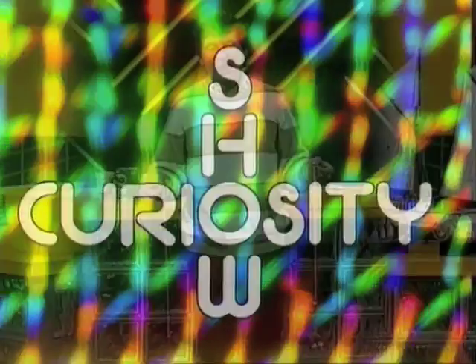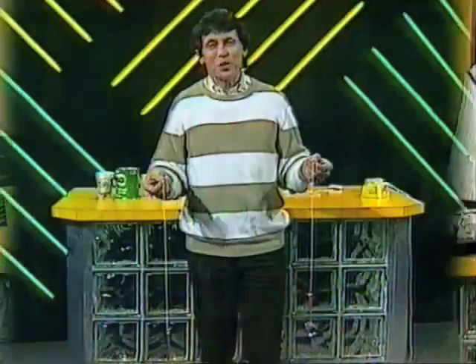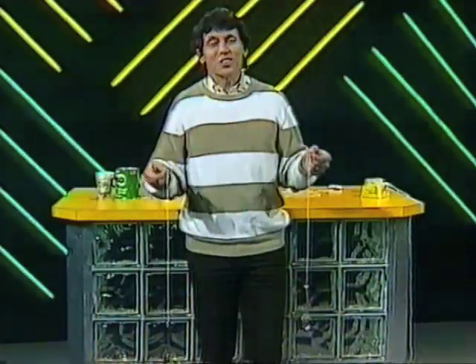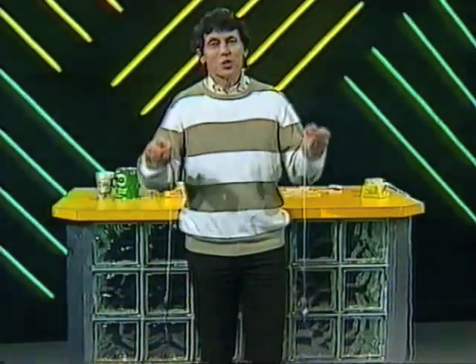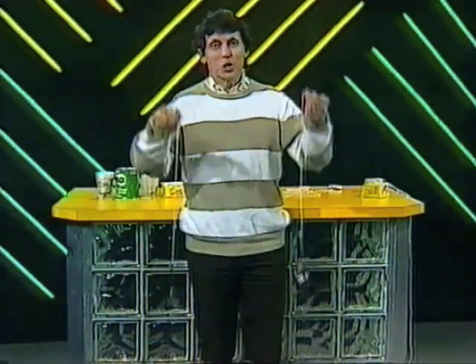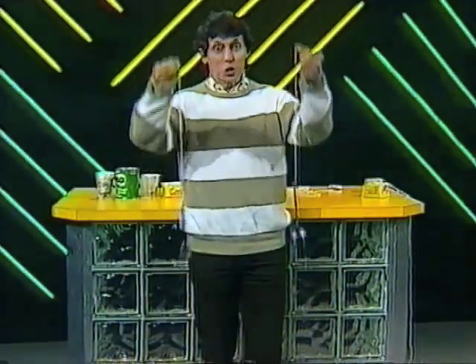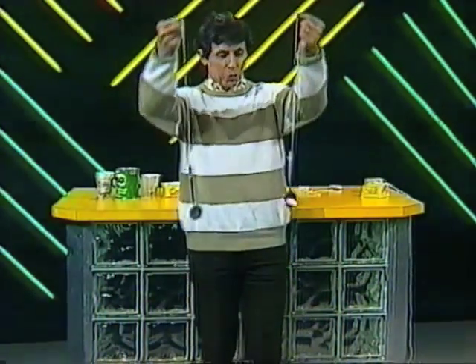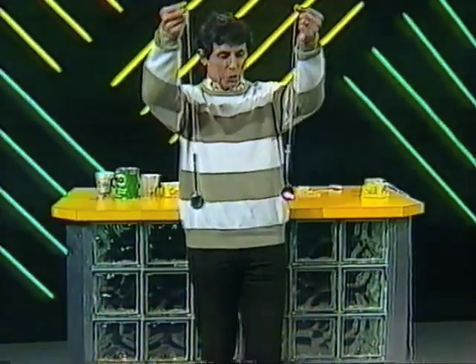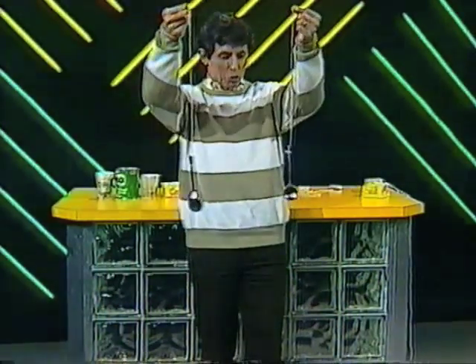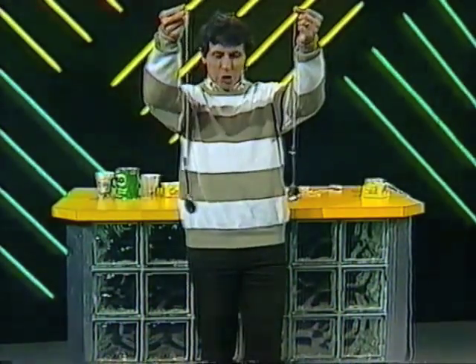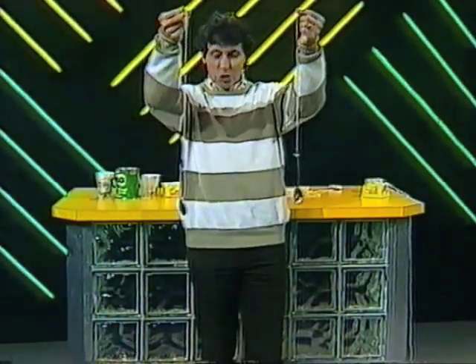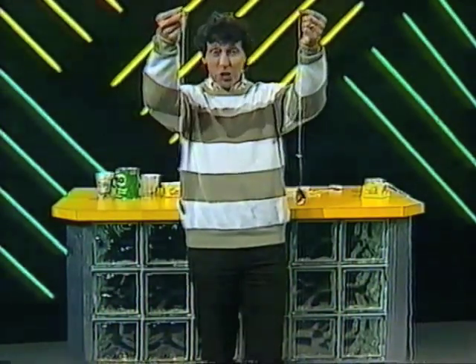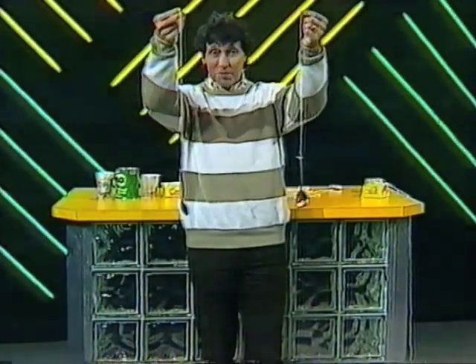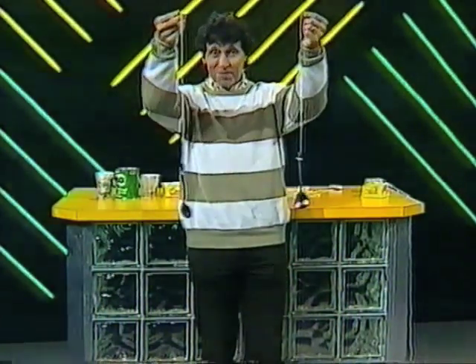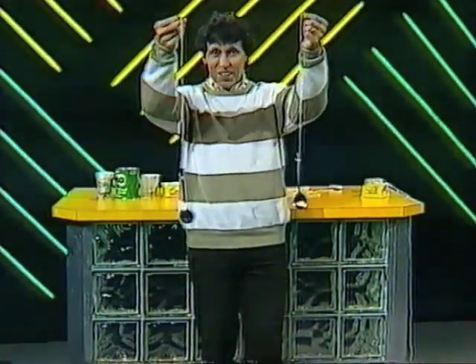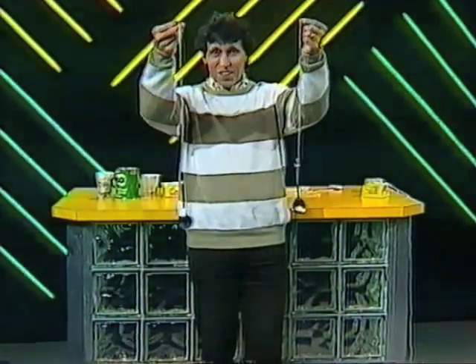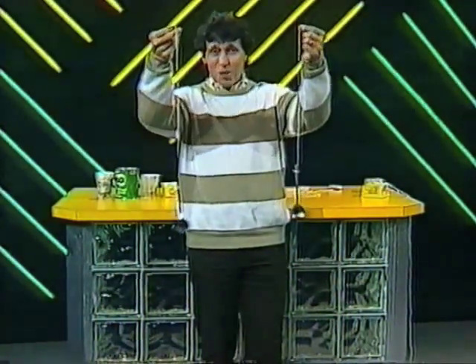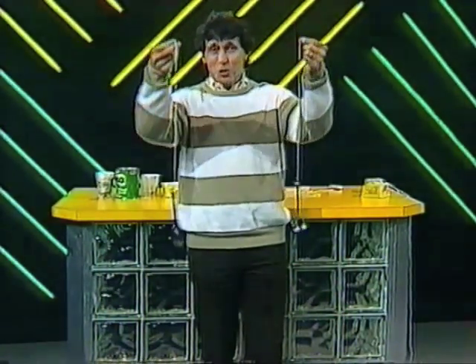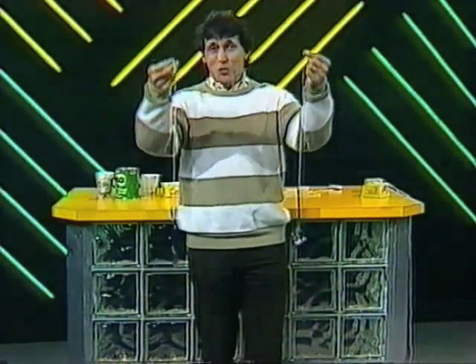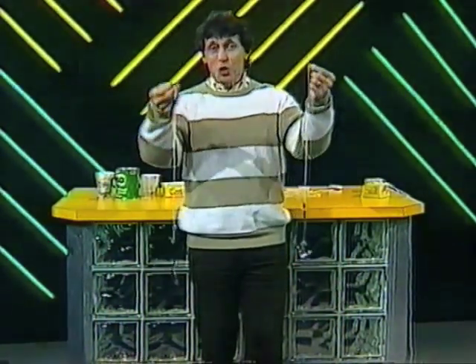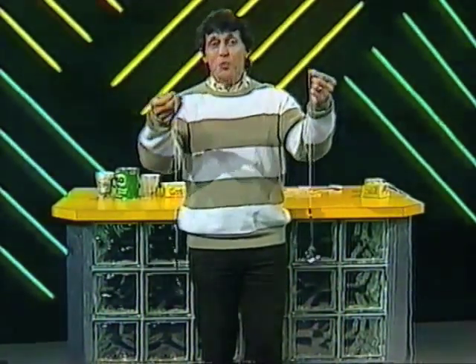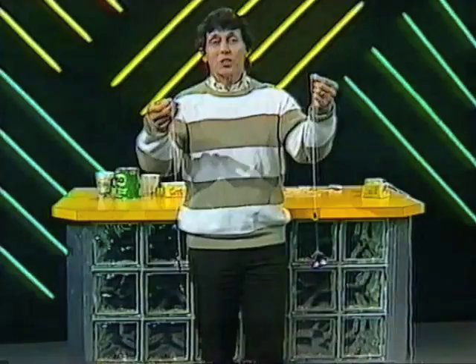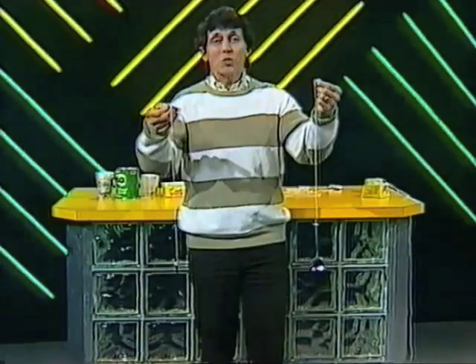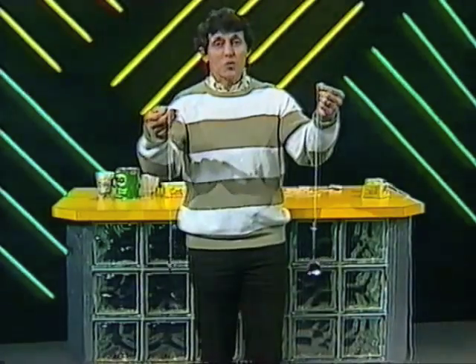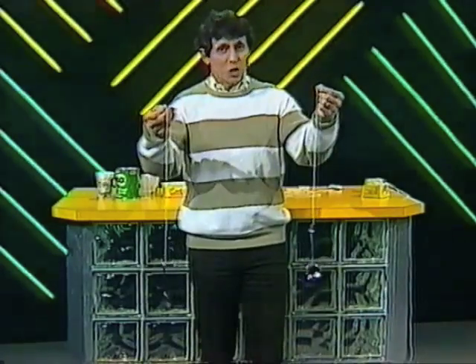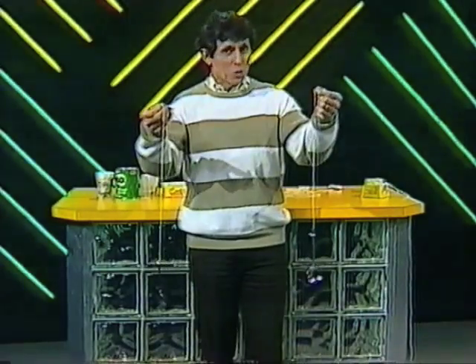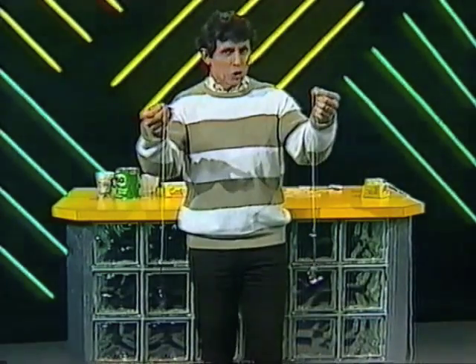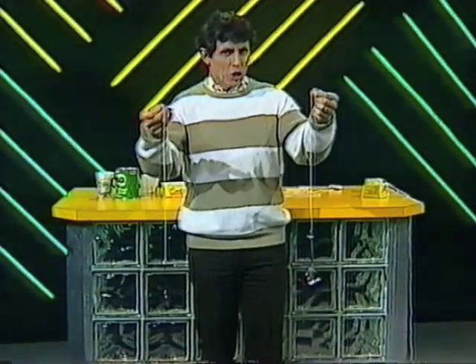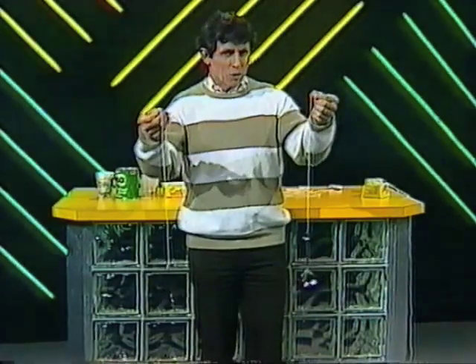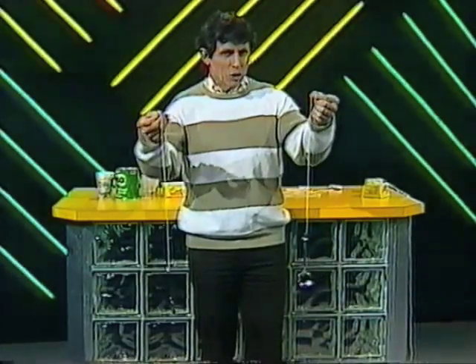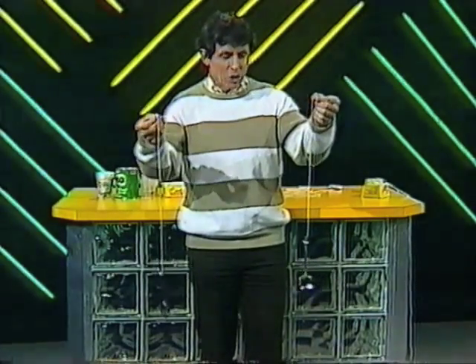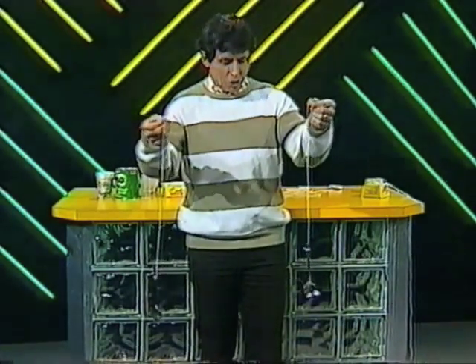What can you do with soup spoons on string? They're not much good for soup, but they do make reasonable chimes. Listen to this.